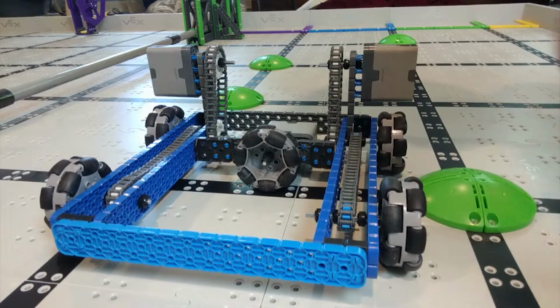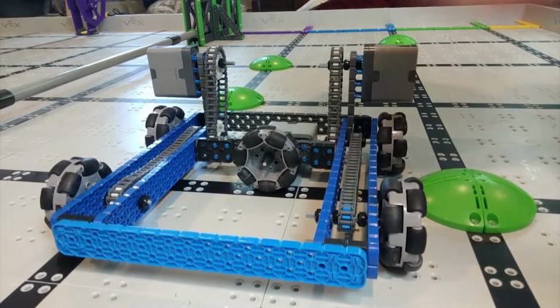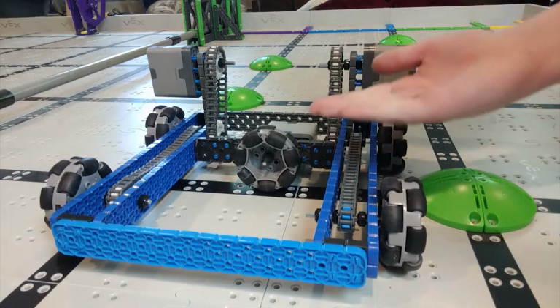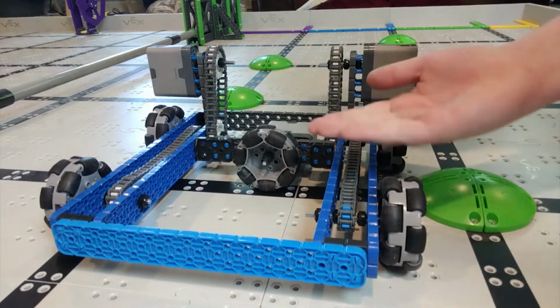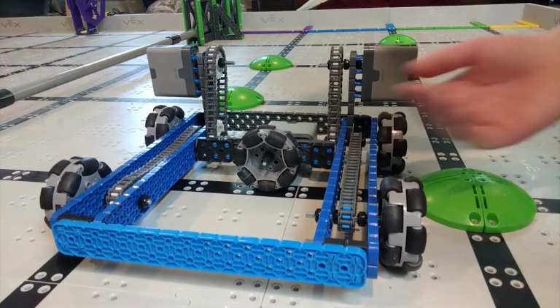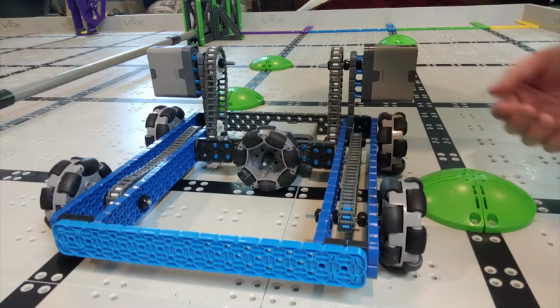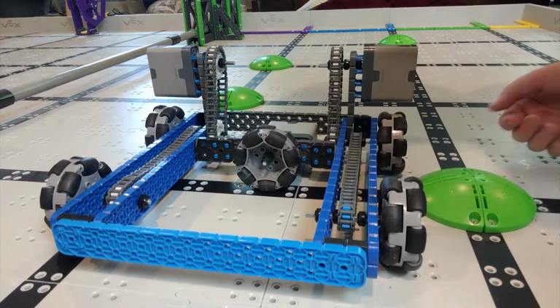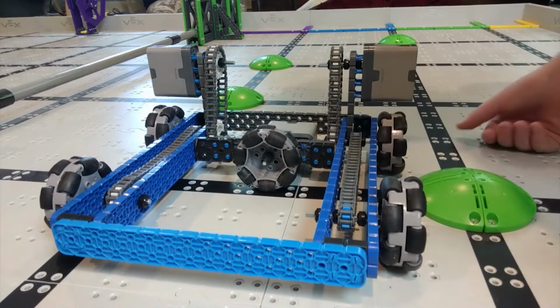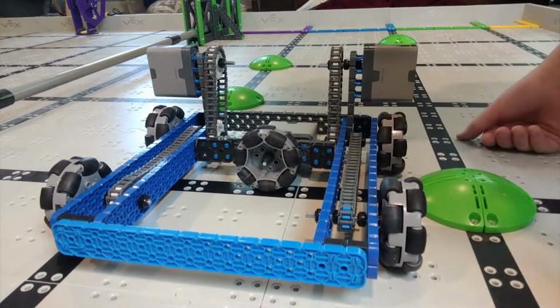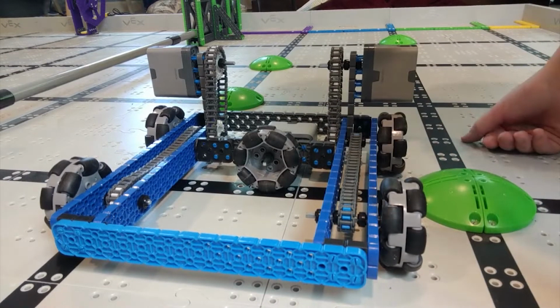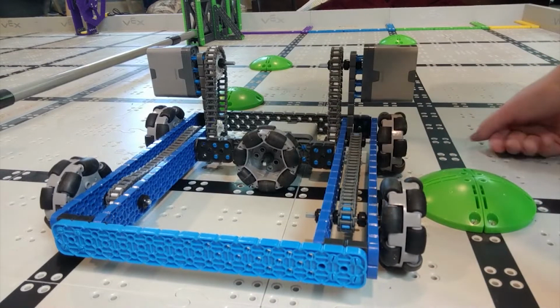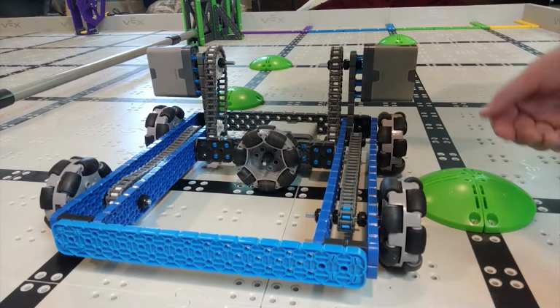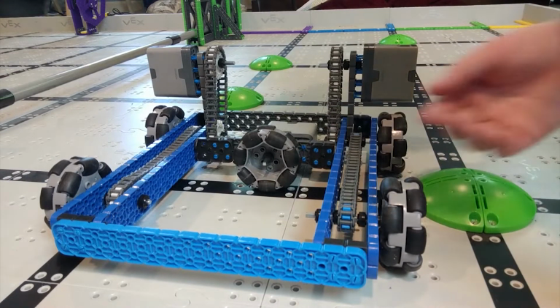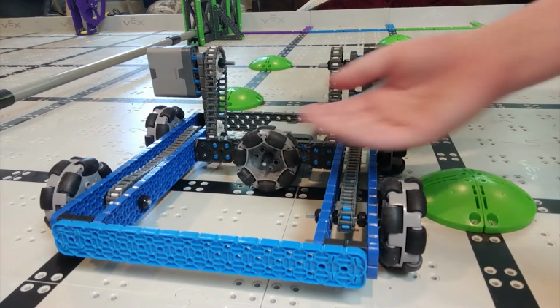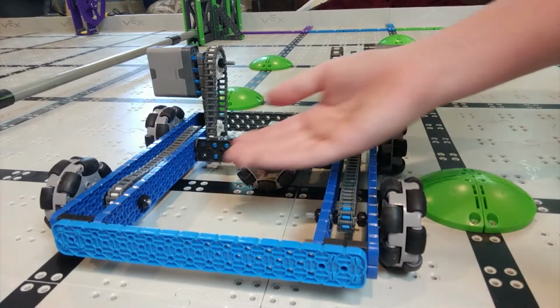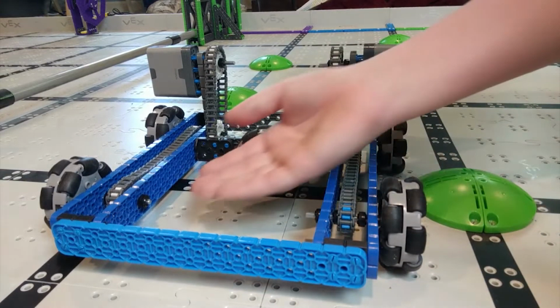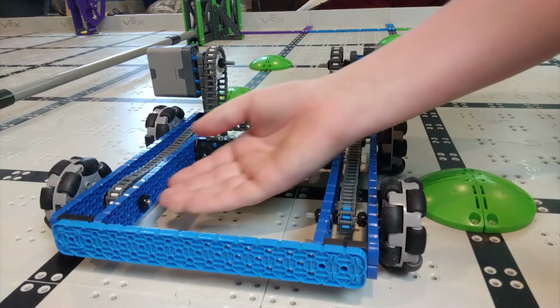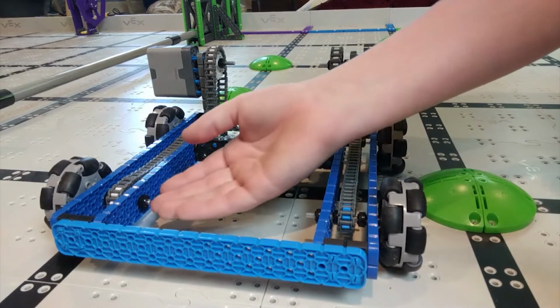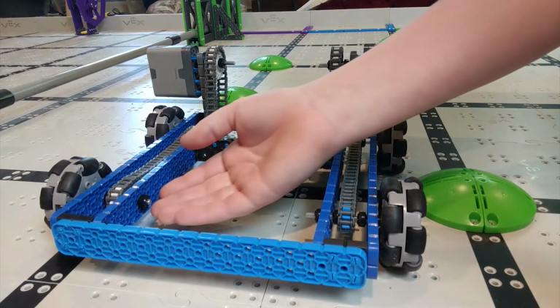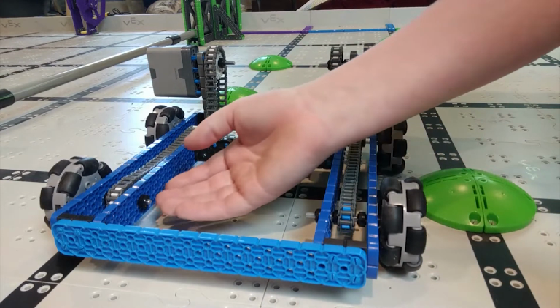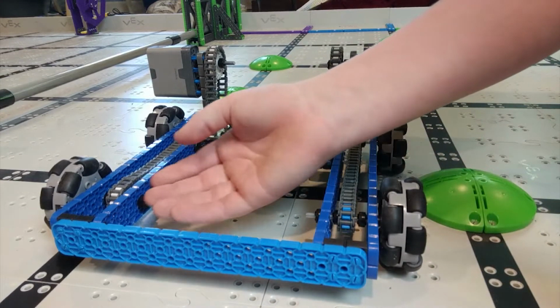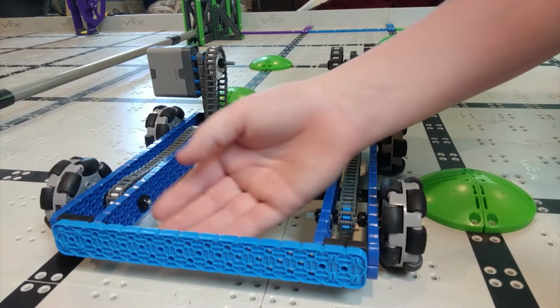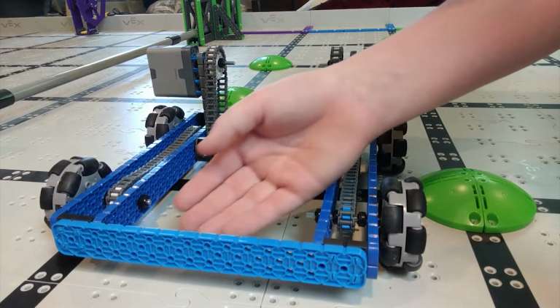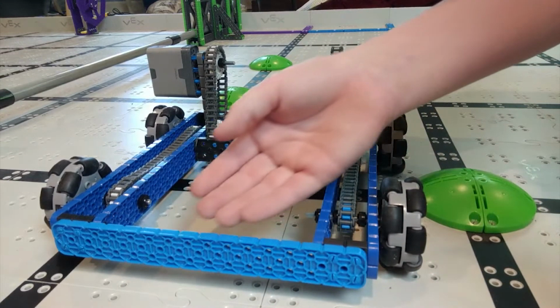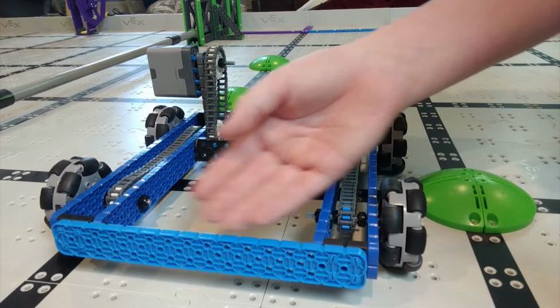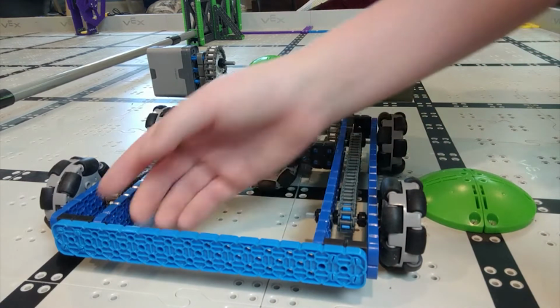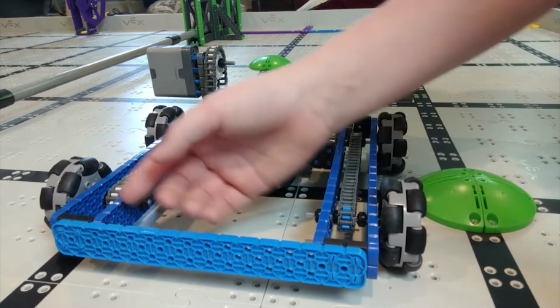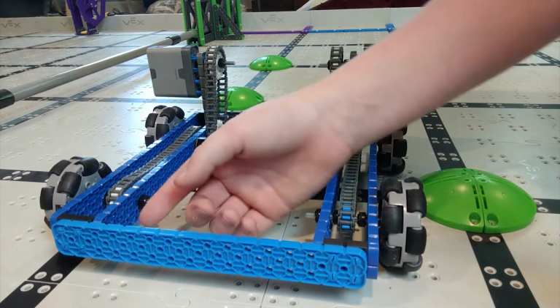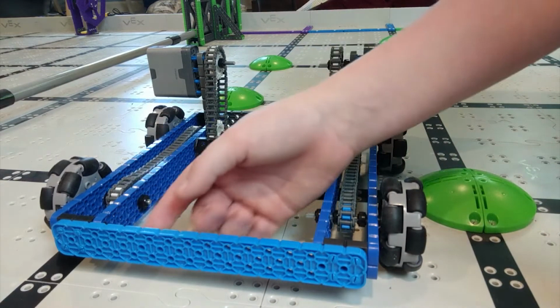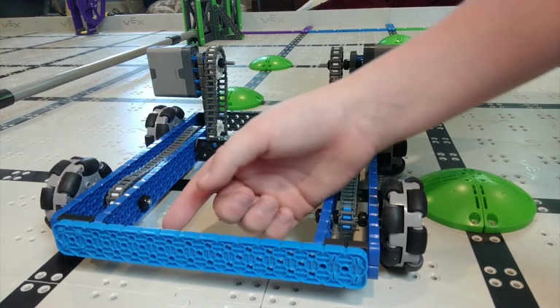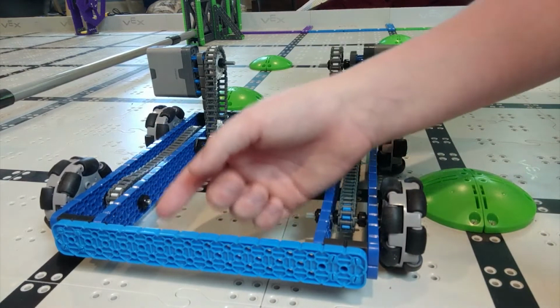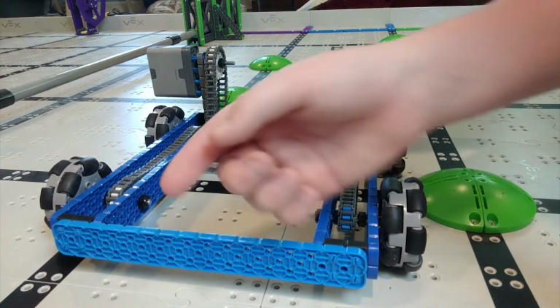Hey guys, it's Stripsackles Robotics and today we'll be showing you how to make a good drivetrain and the four points of doing that.